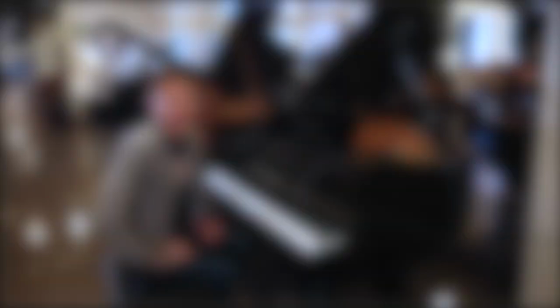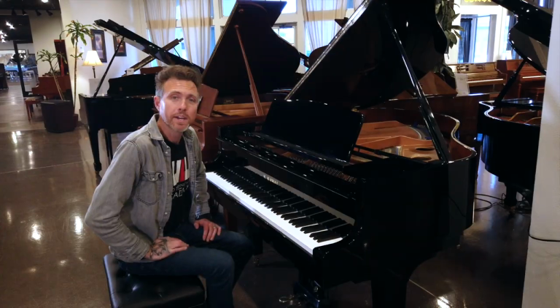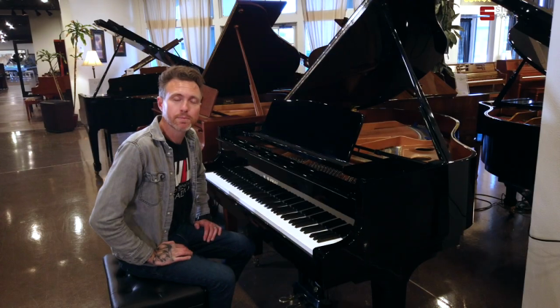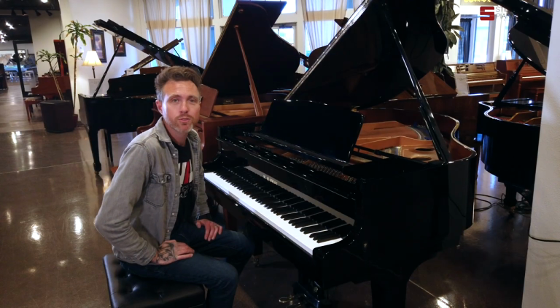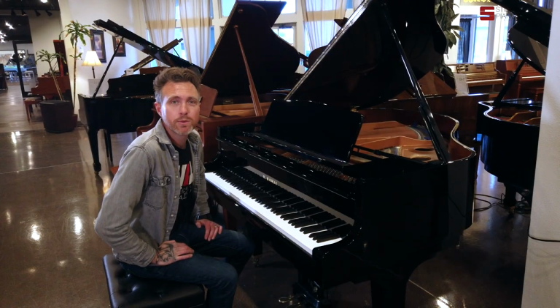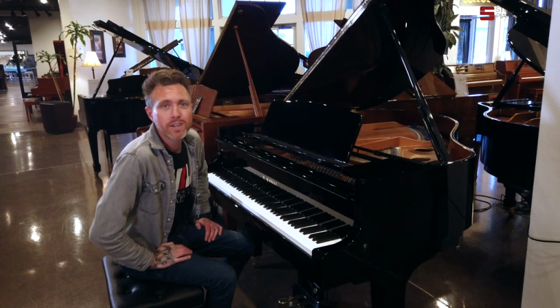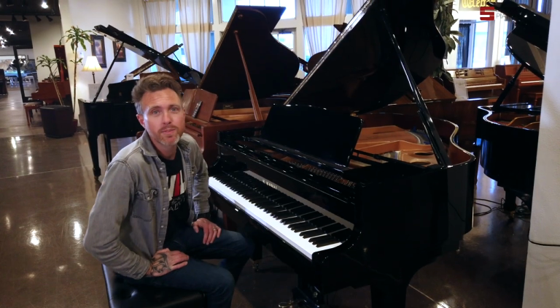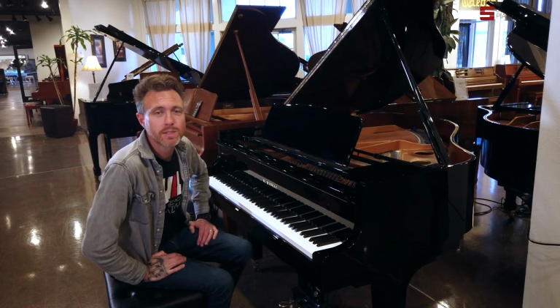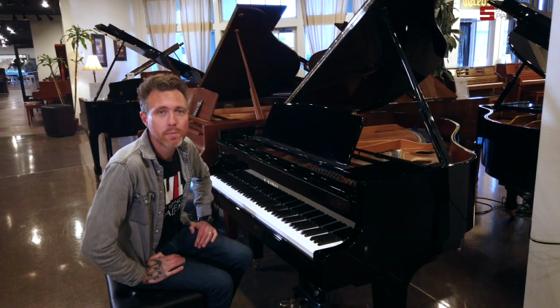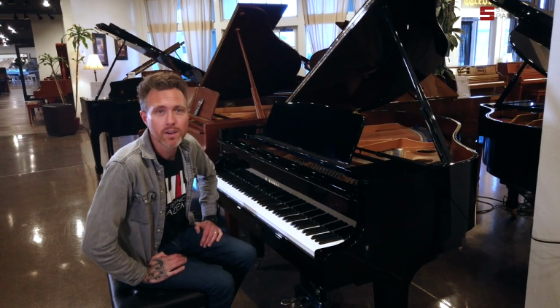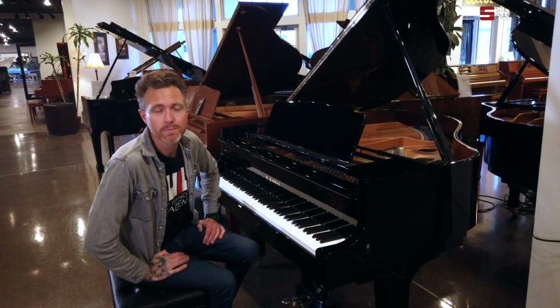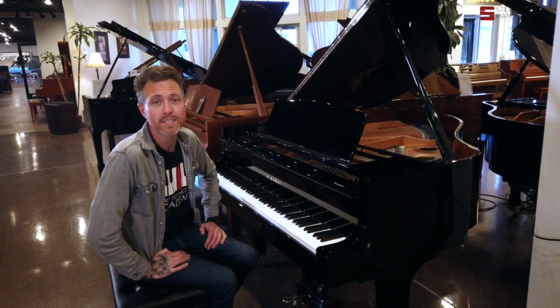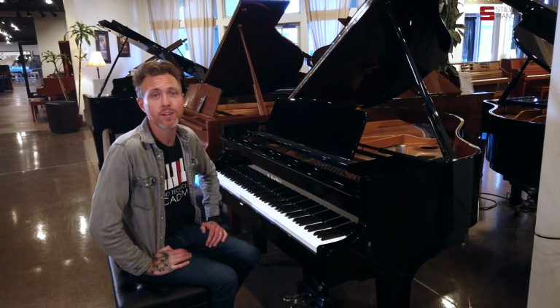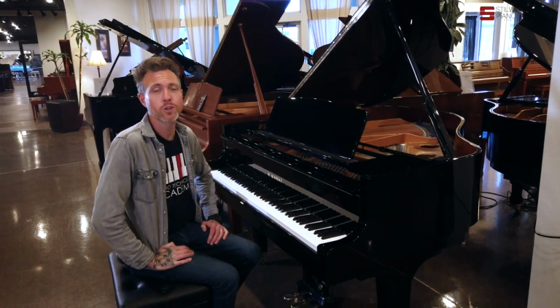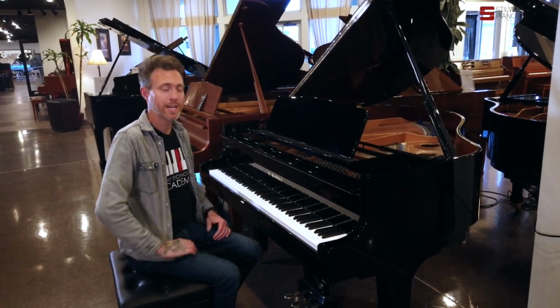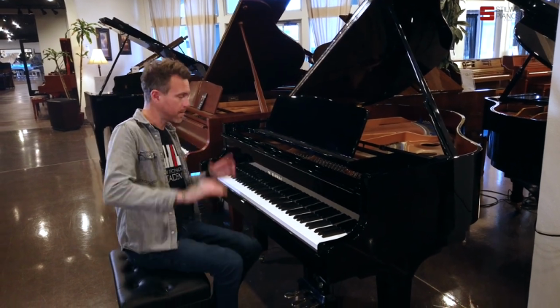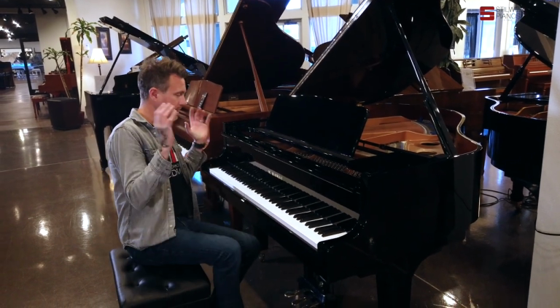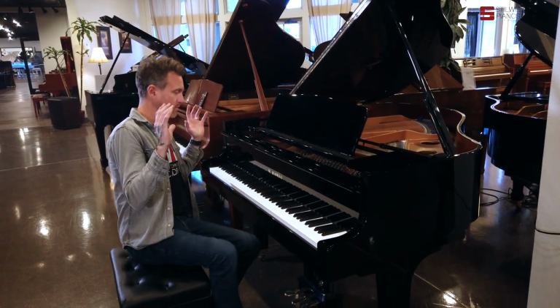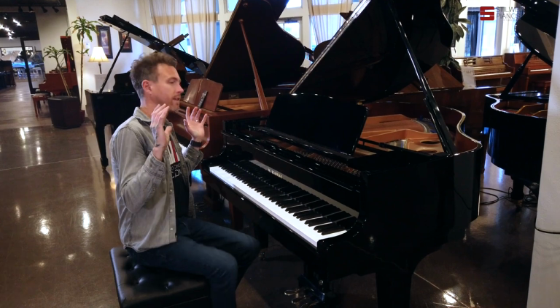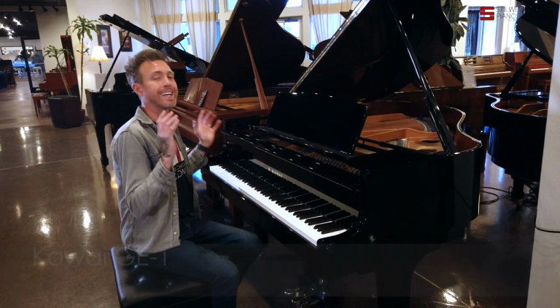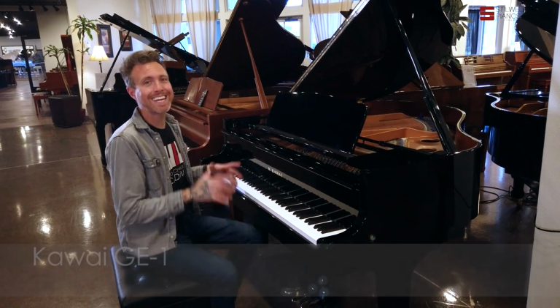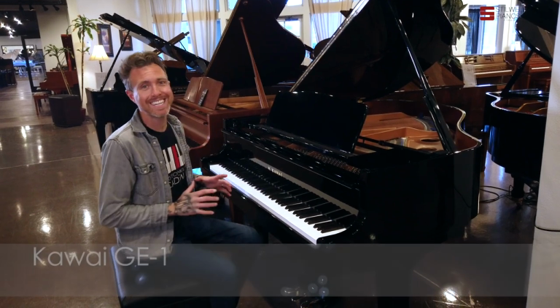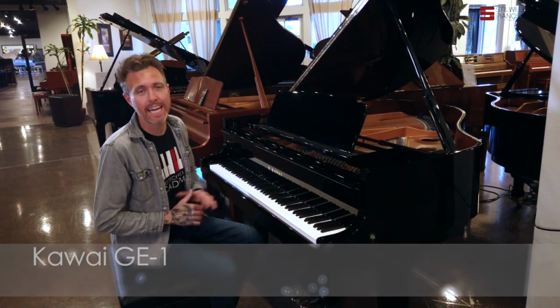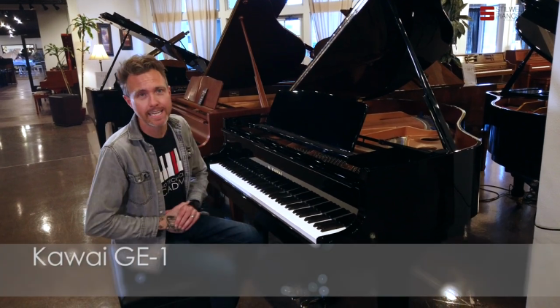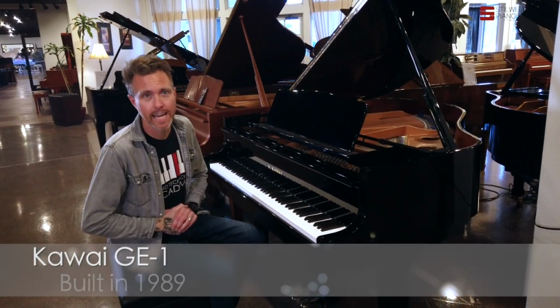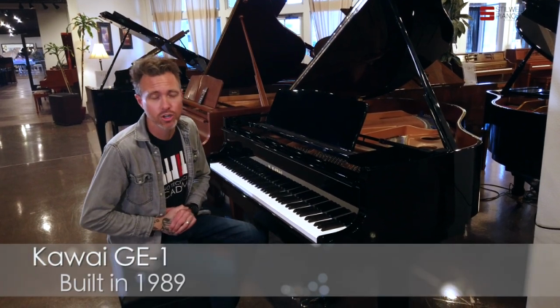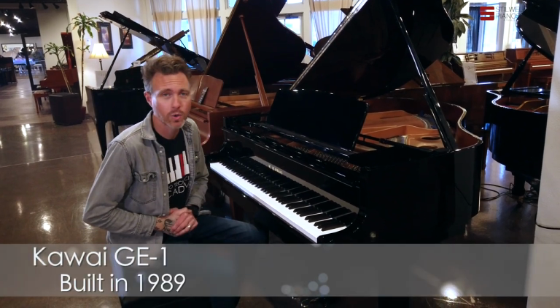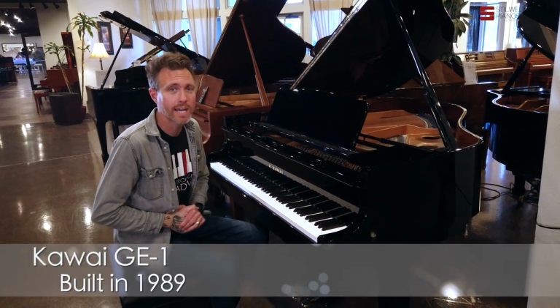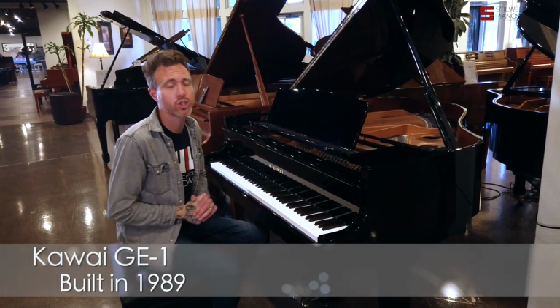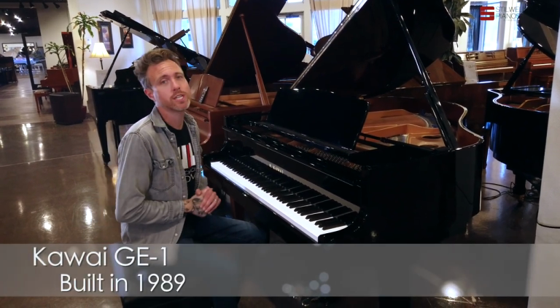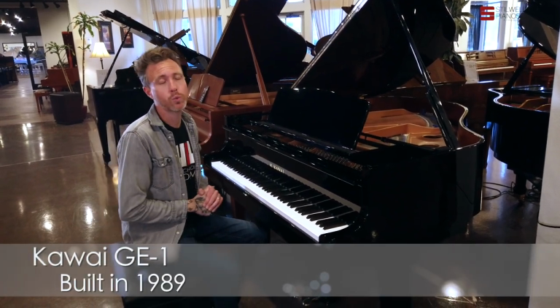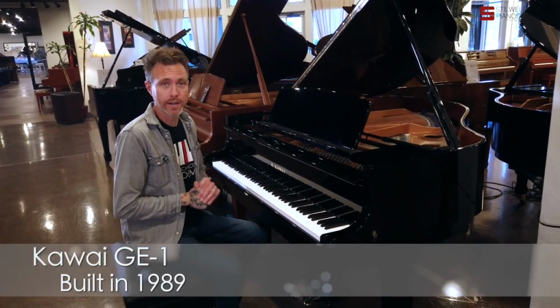Hi guys, Michael Stilwell here from Stilwell Pianos in Mesa, Arizona, and I'm sitting in front of a 1989 Kawai GE-1.